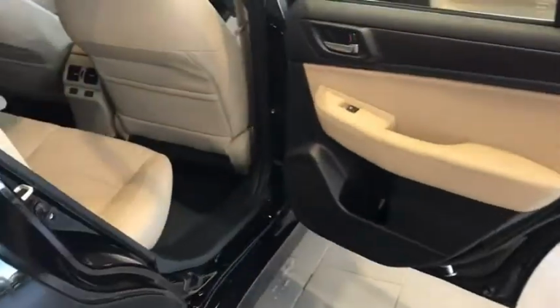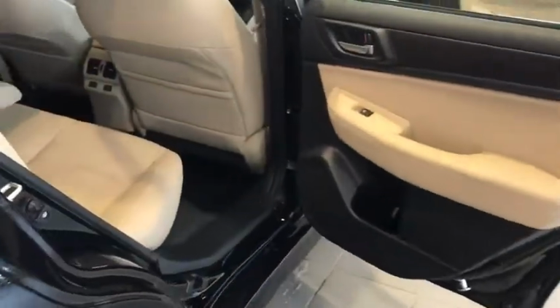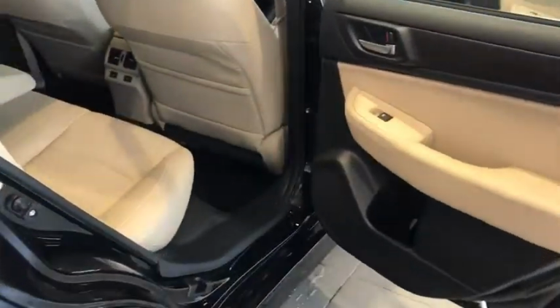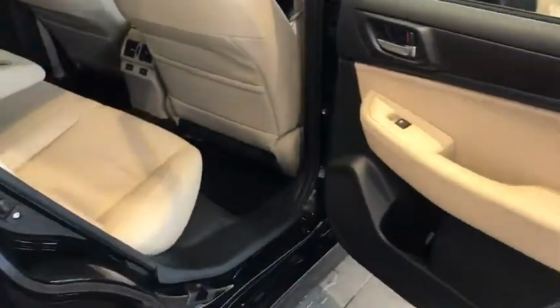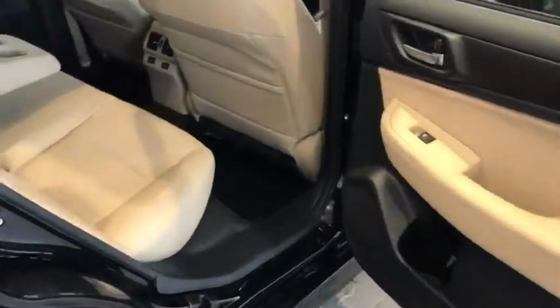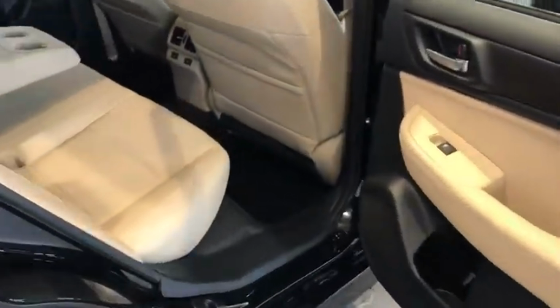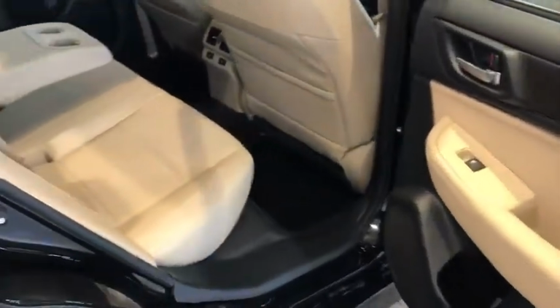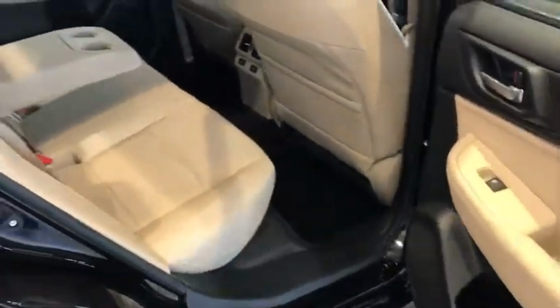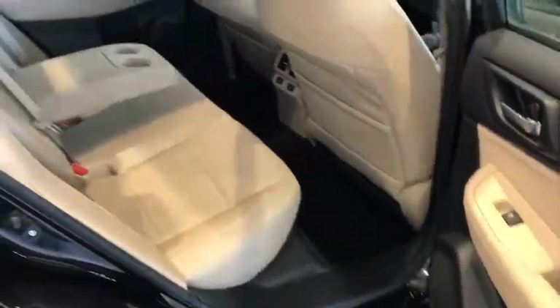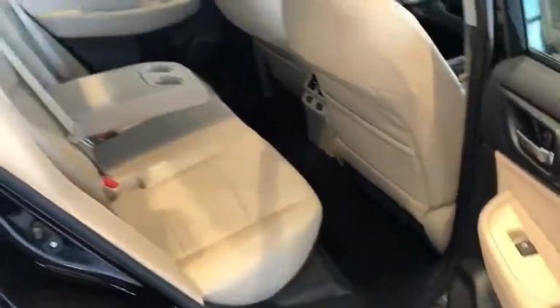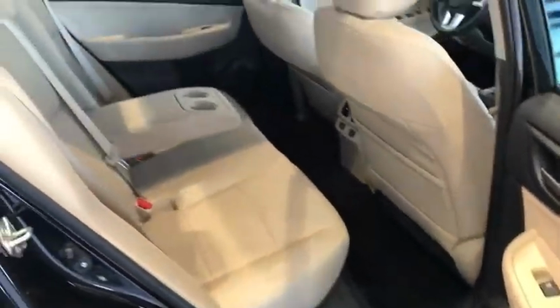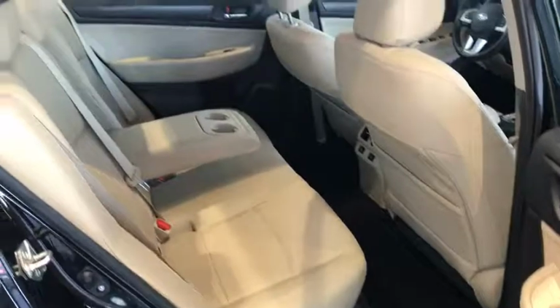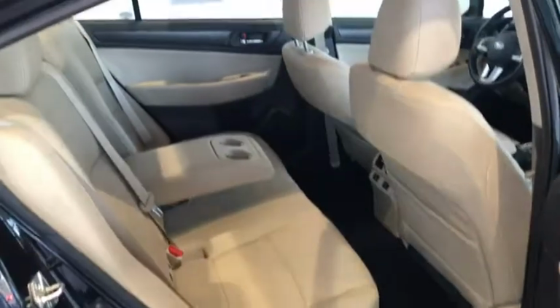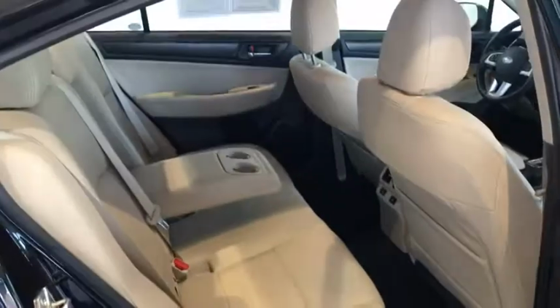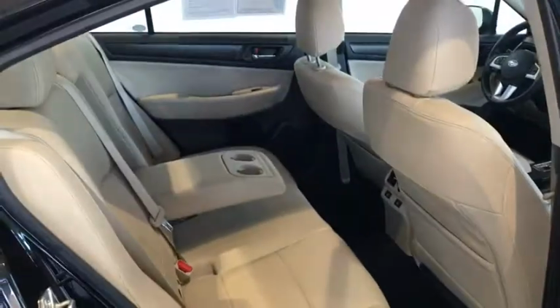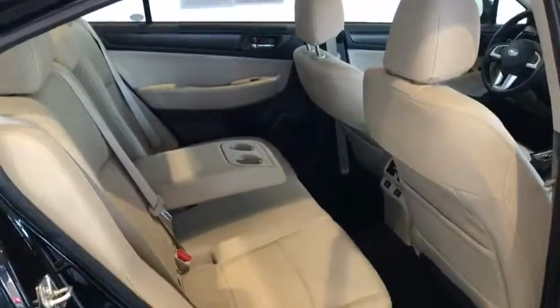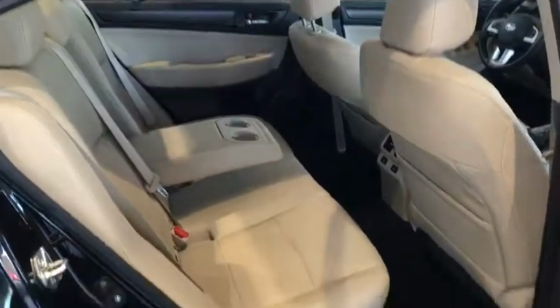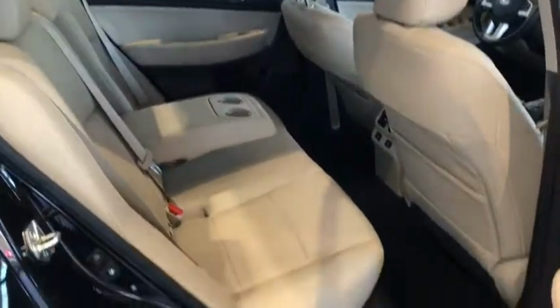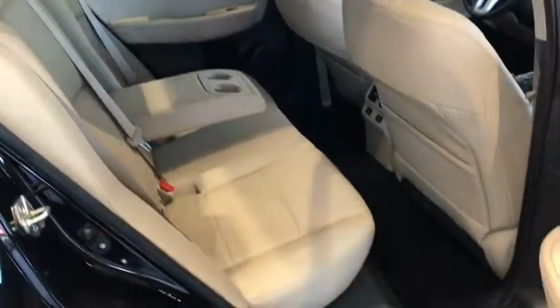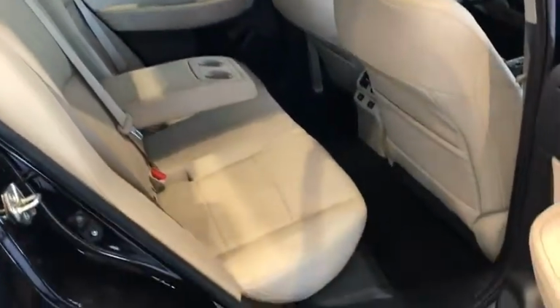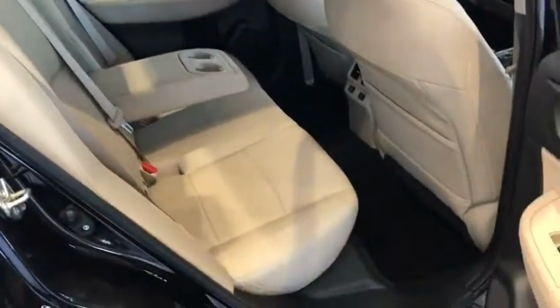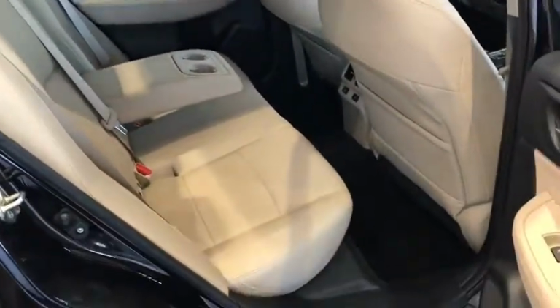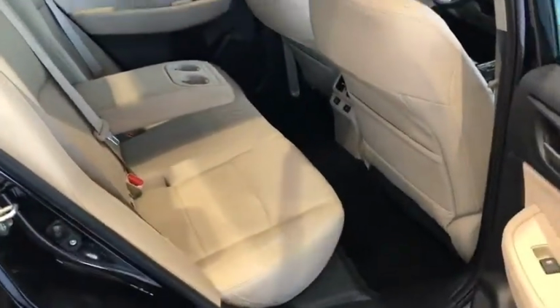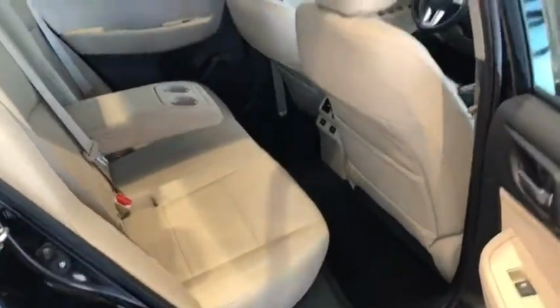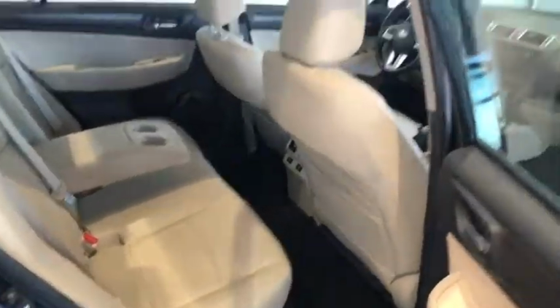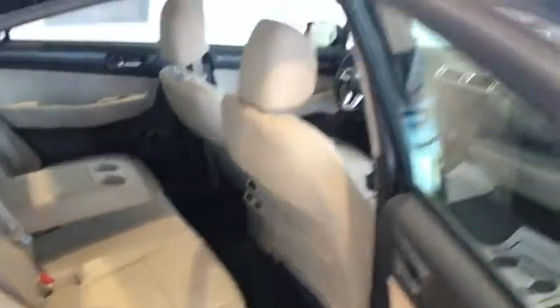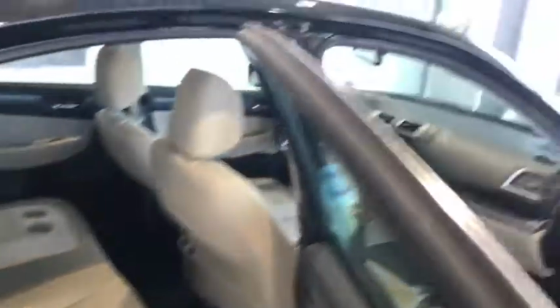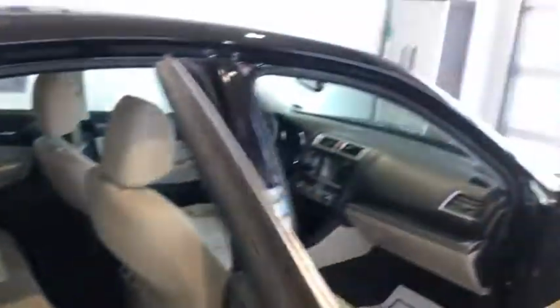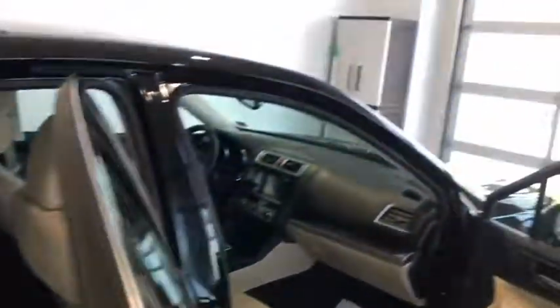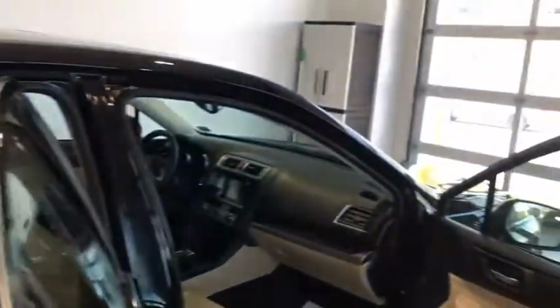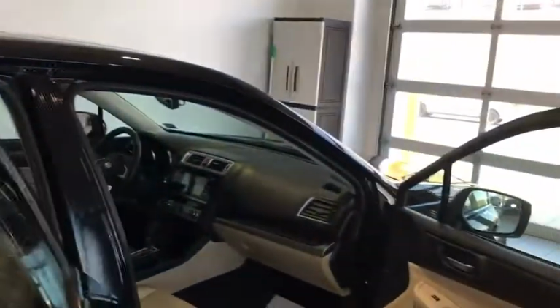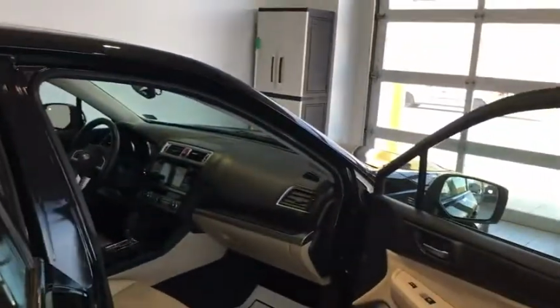Leather trim seats, 60-40 rear split in the back, dual cup holders in the armrest, and they are heated in the rear.